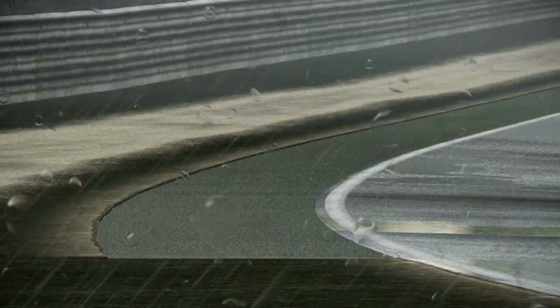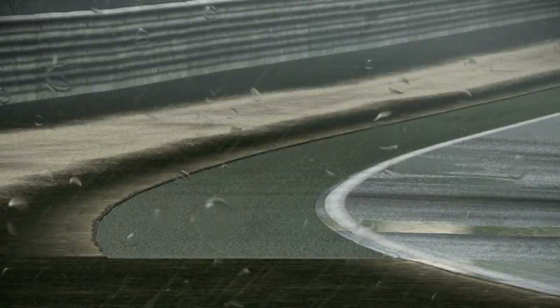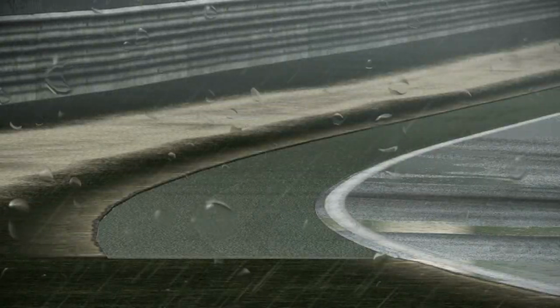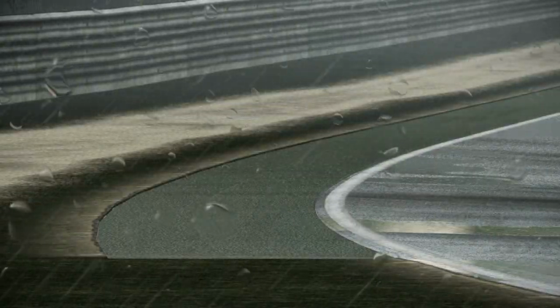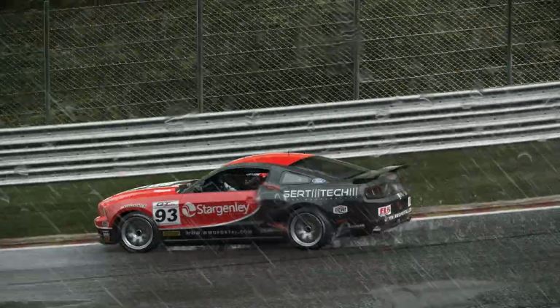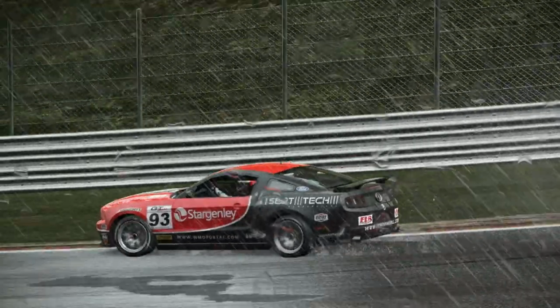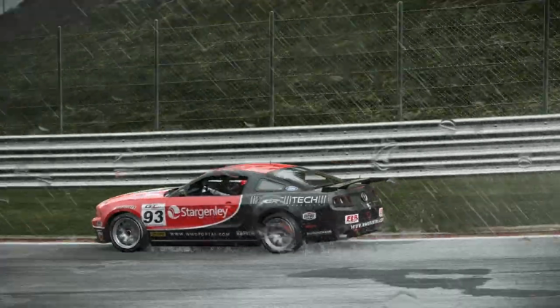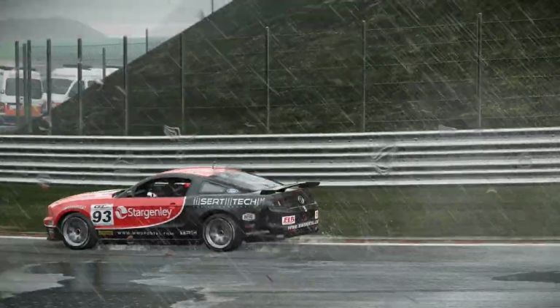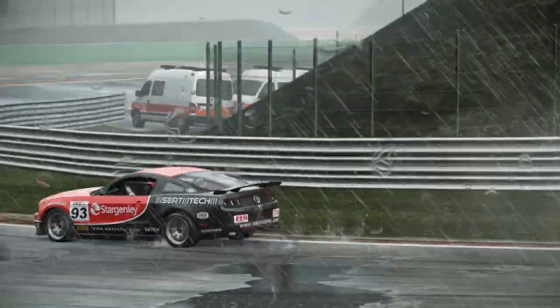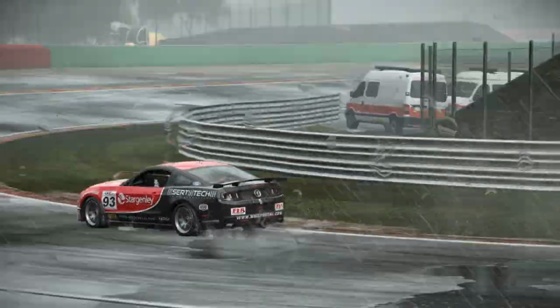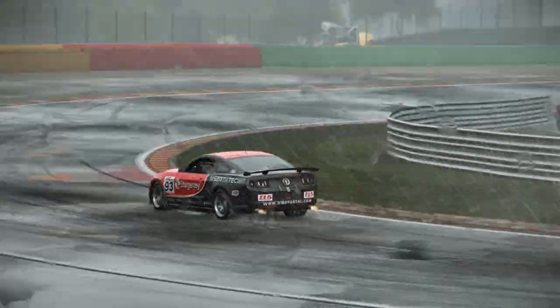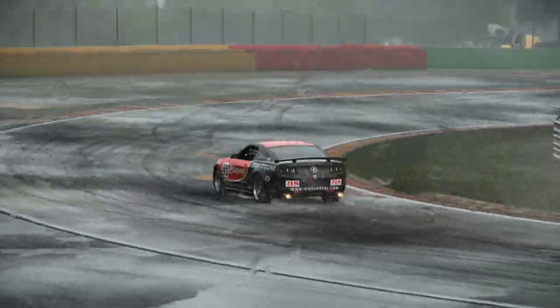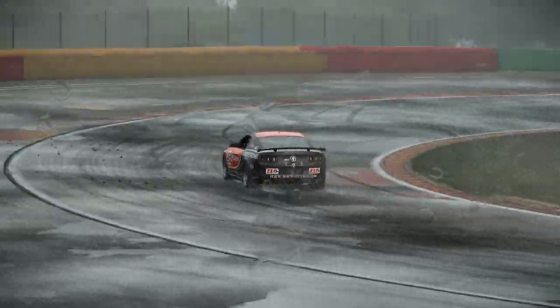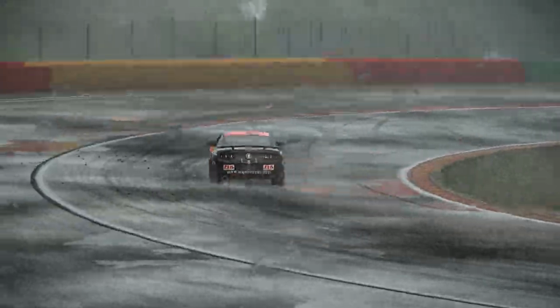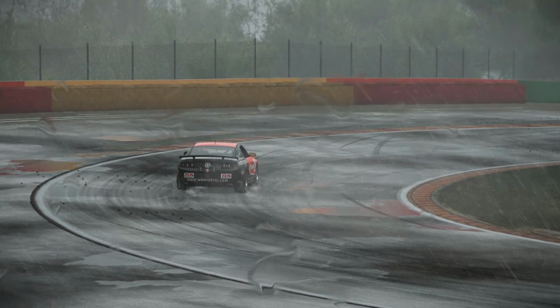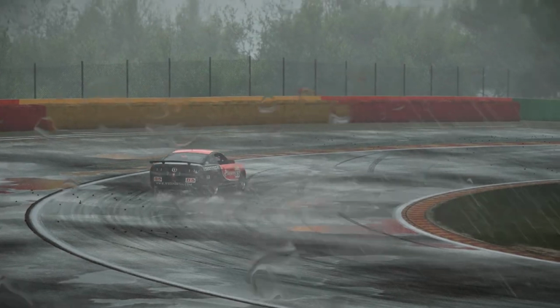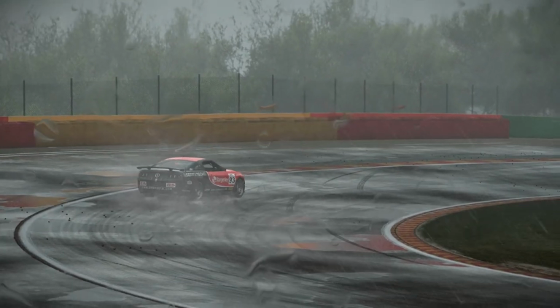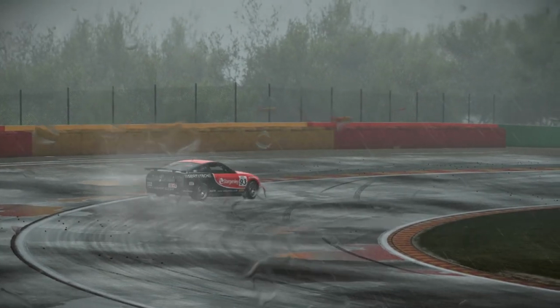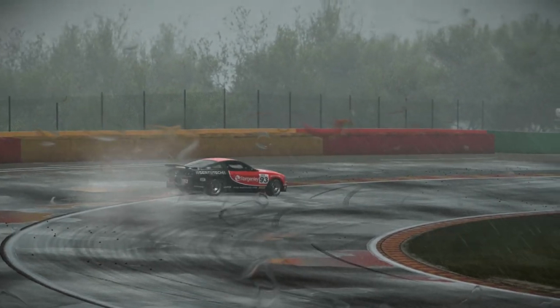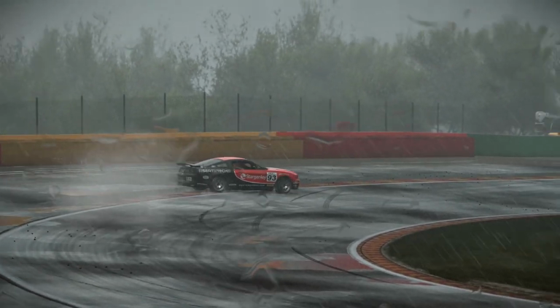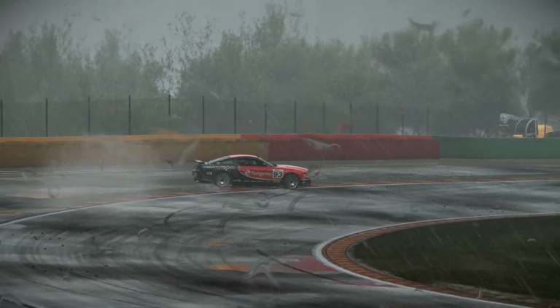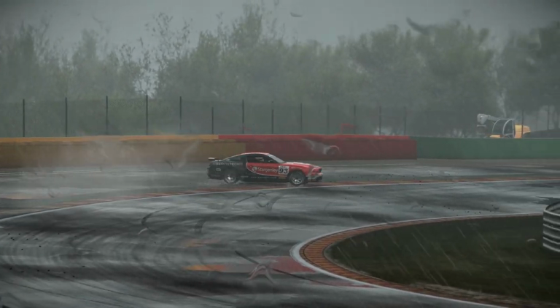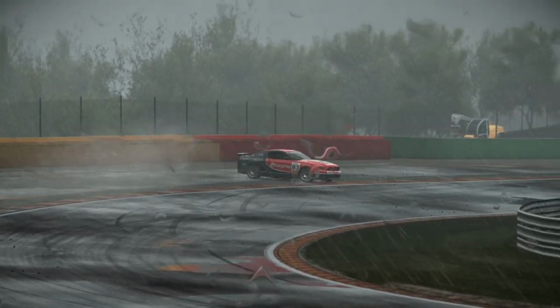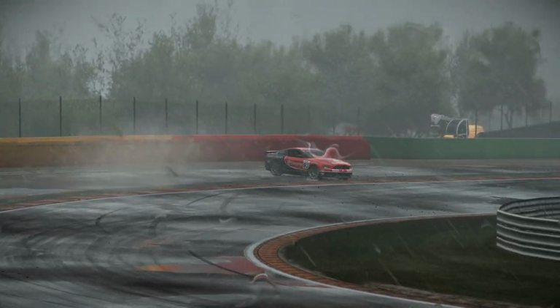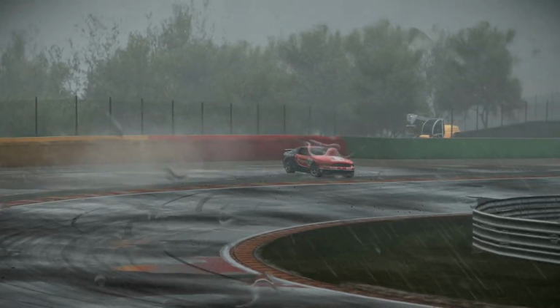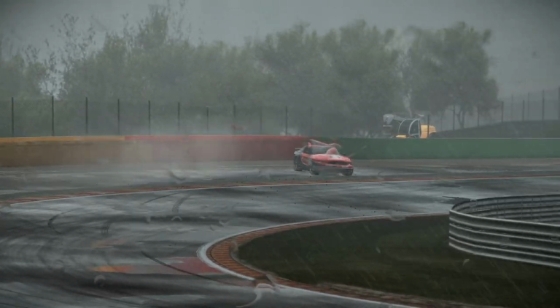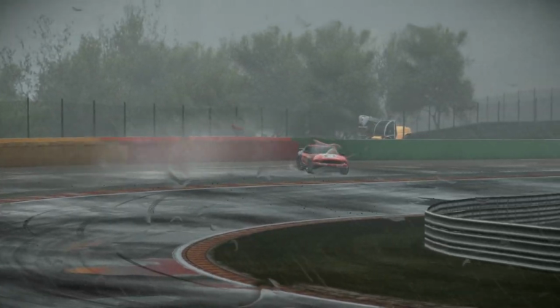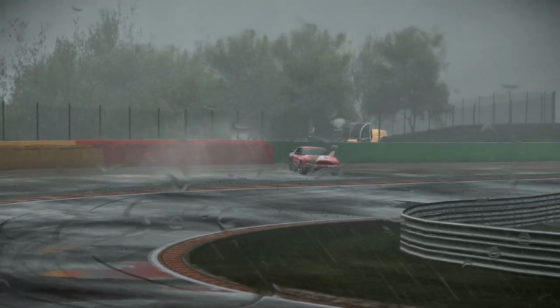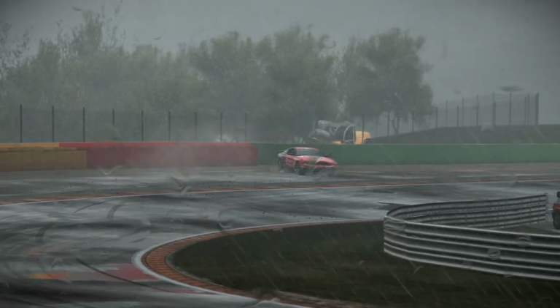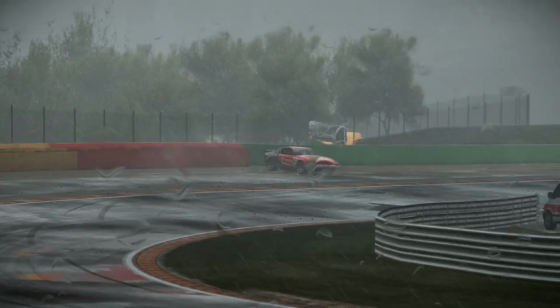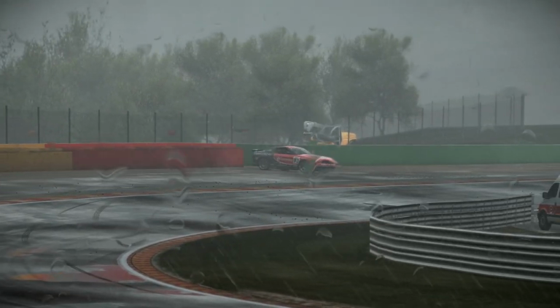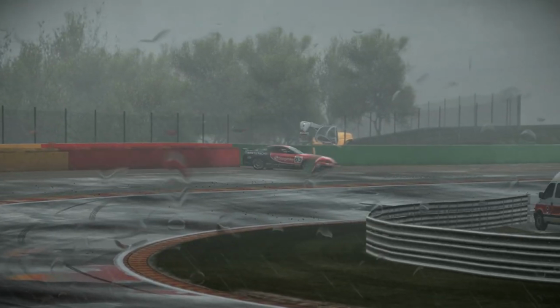Even on normal tarmac you should make sure to be as smooth as possible with your inputs, as braking or applying traction too suddenly can lead to a spin.